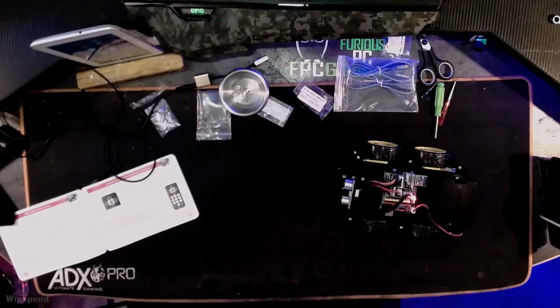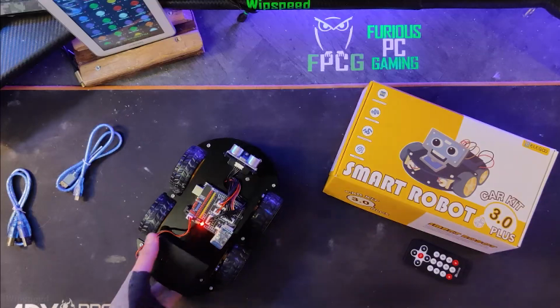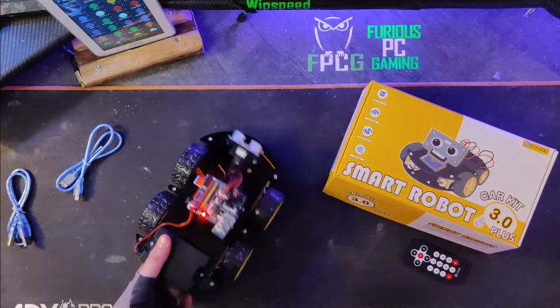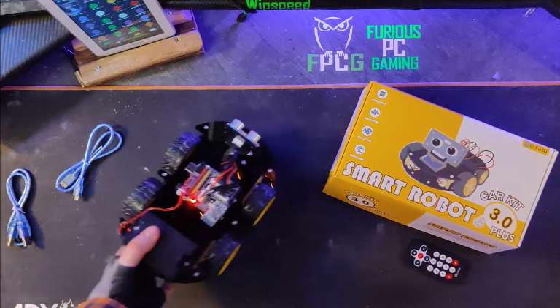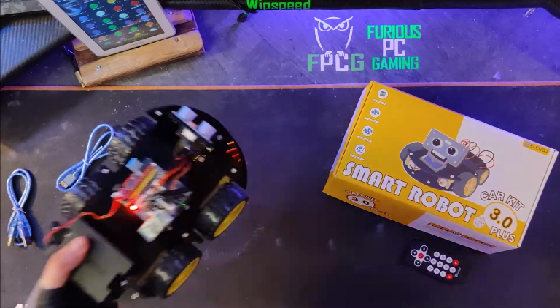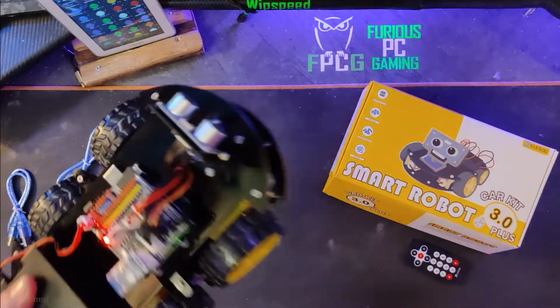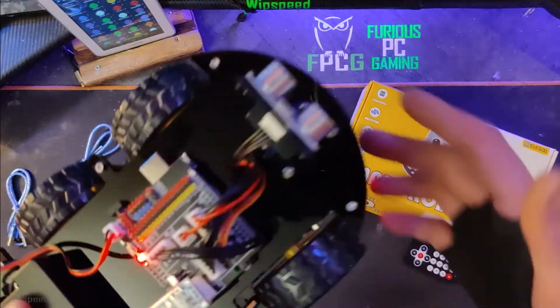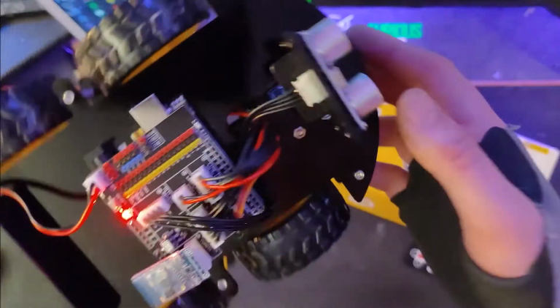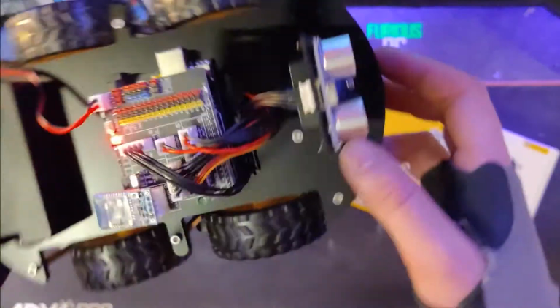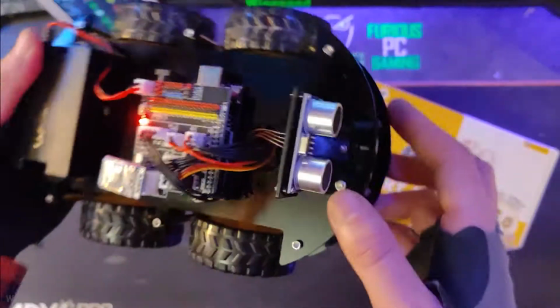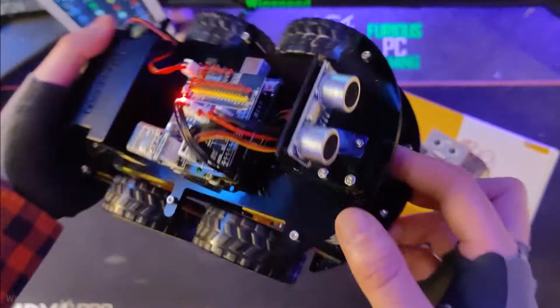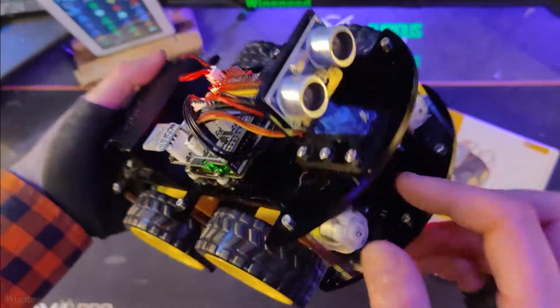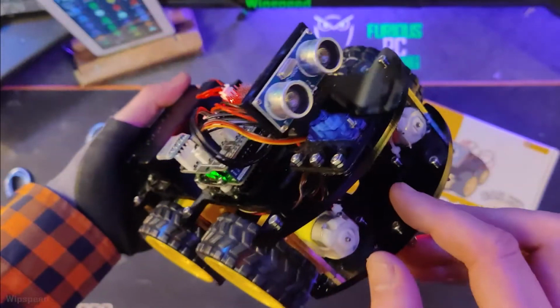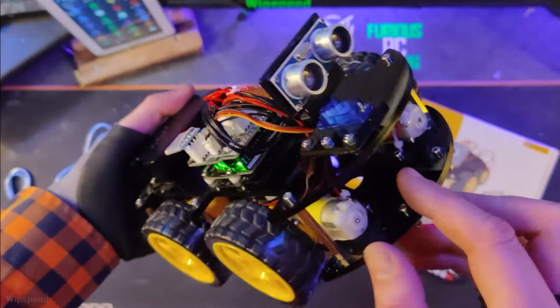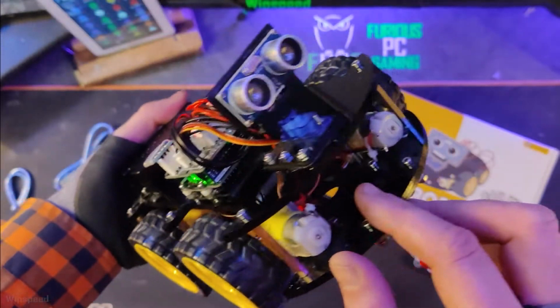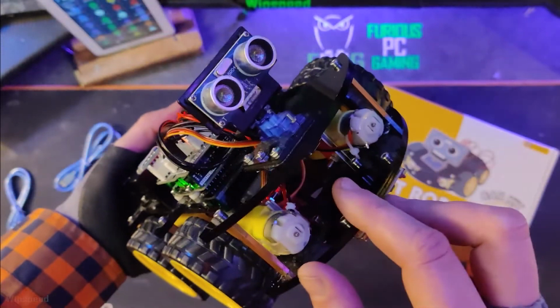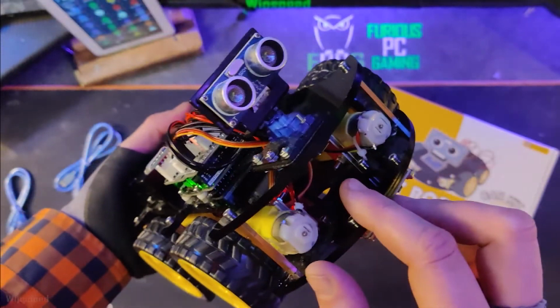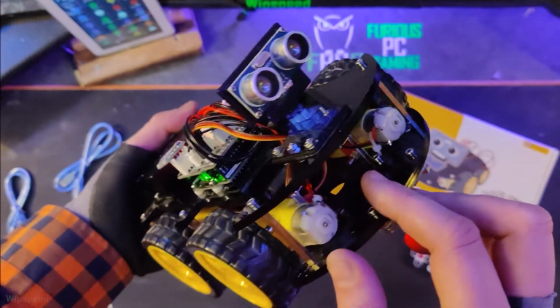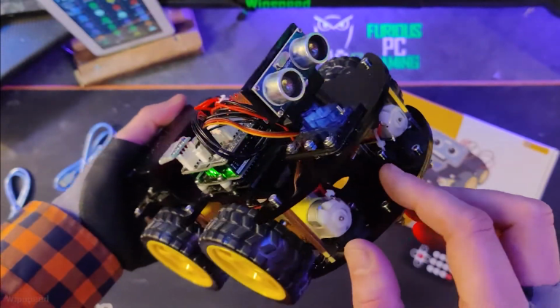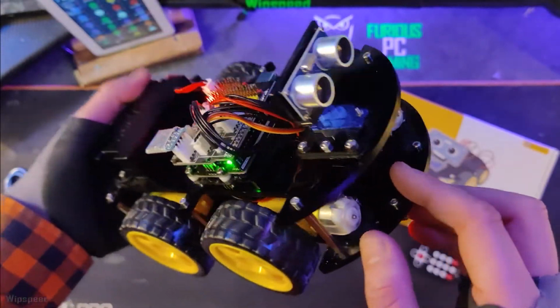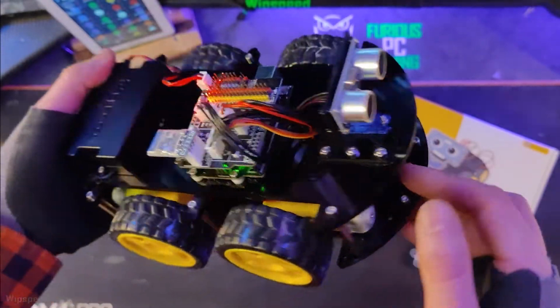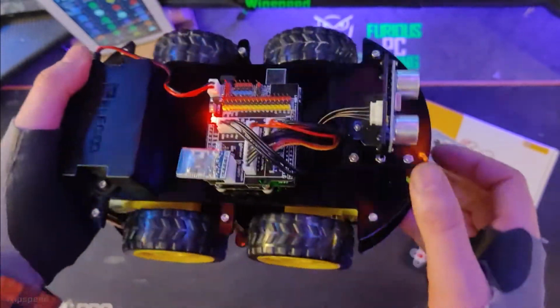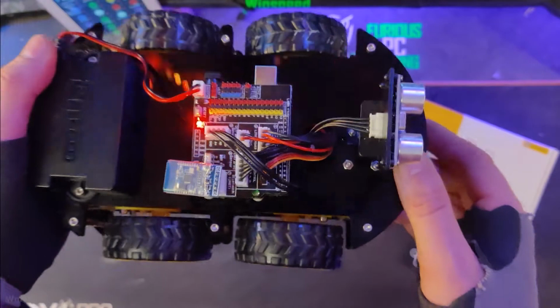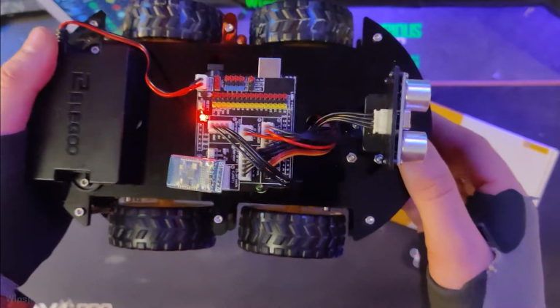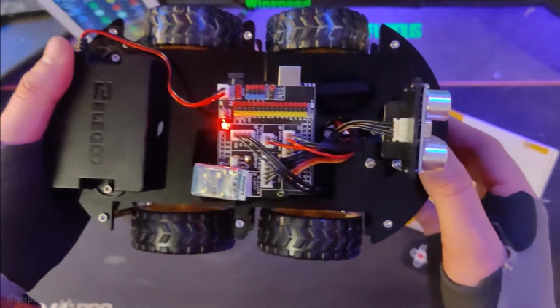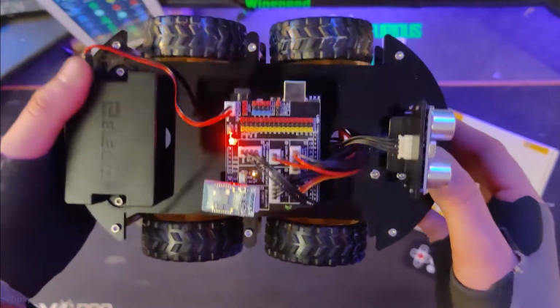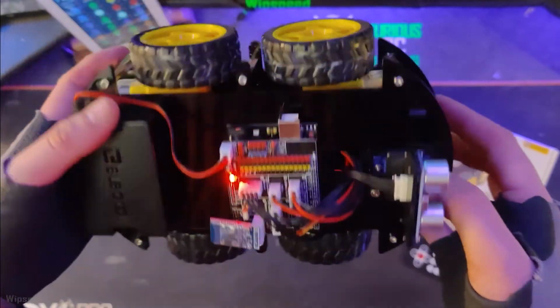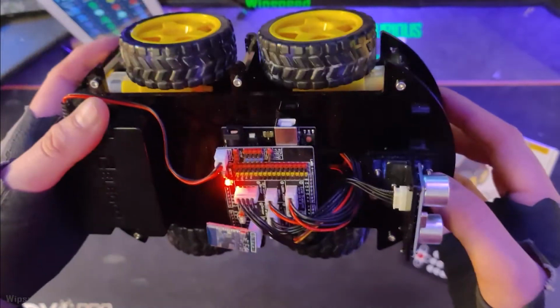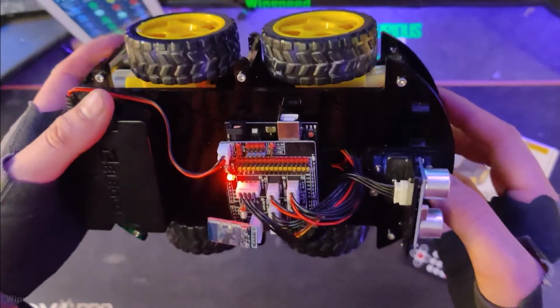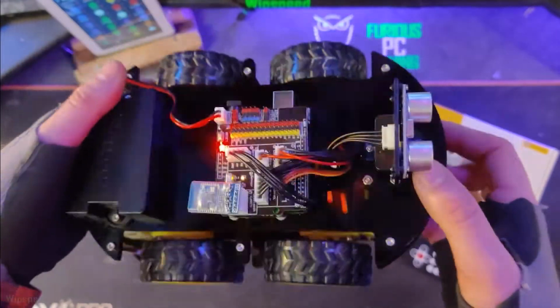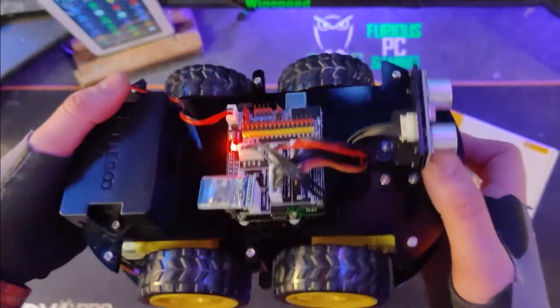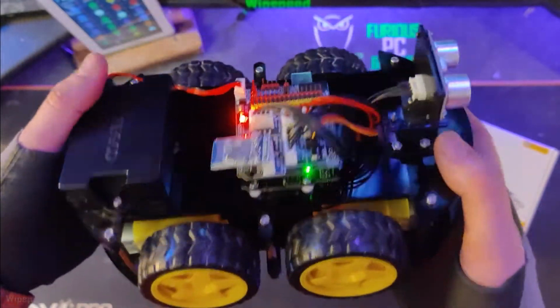Here we go guys — I actually enjoyed myself putting it together. It was a lot of fun, pretty much like playing with Legos.